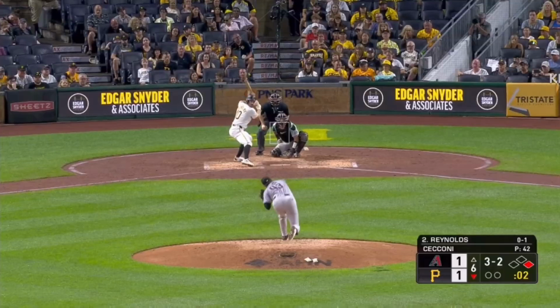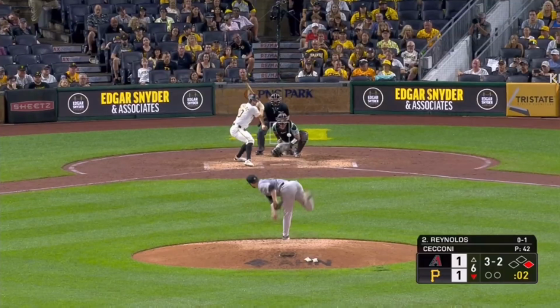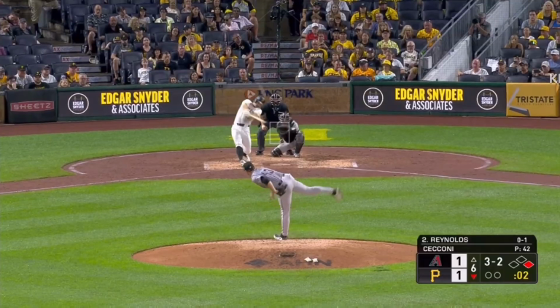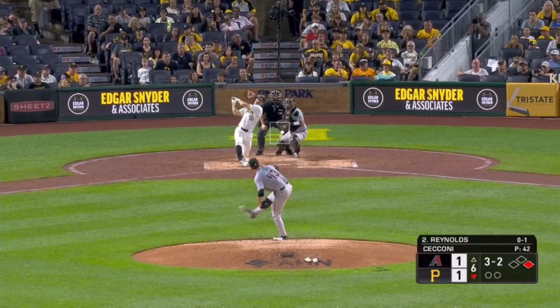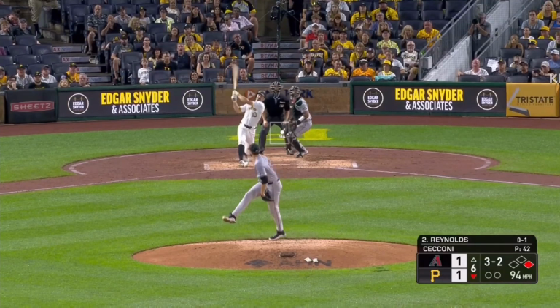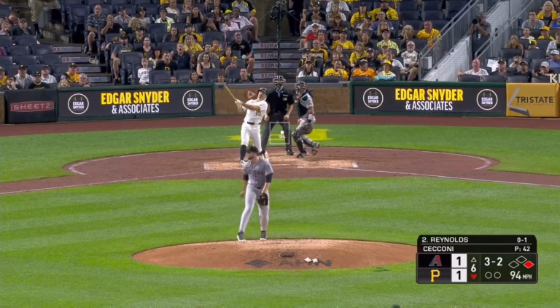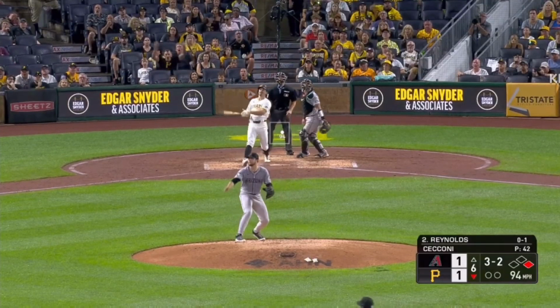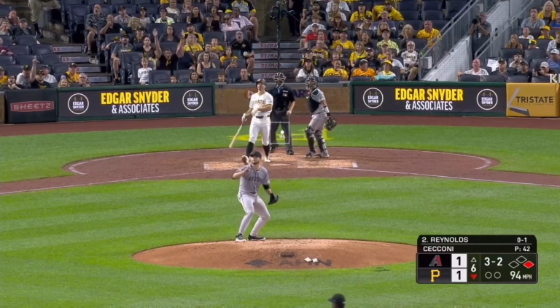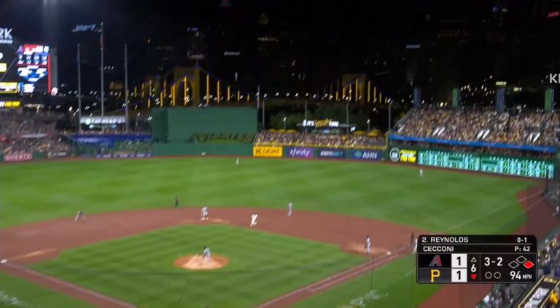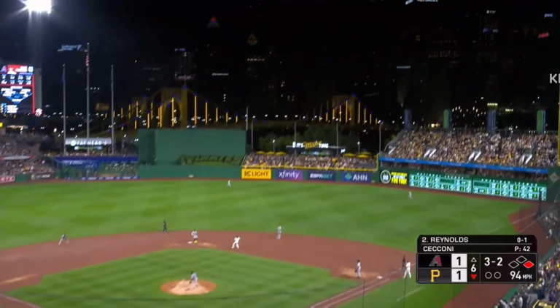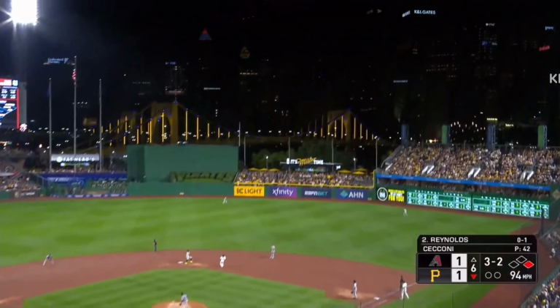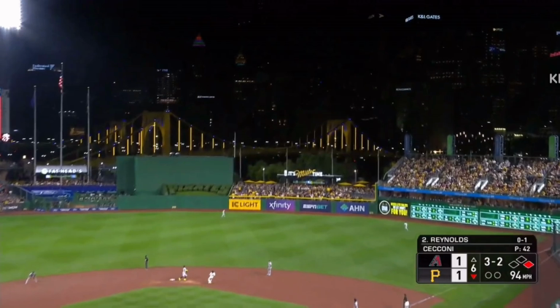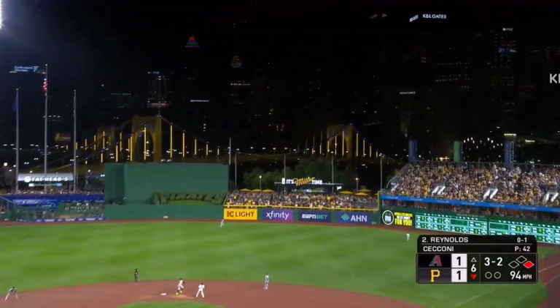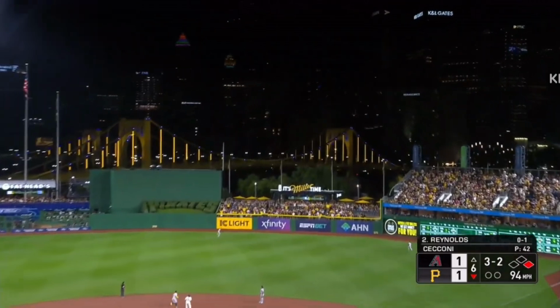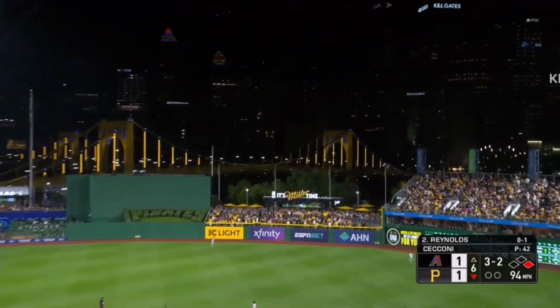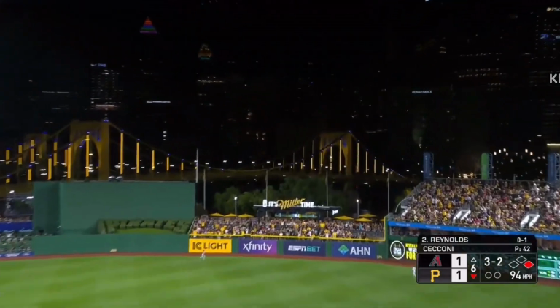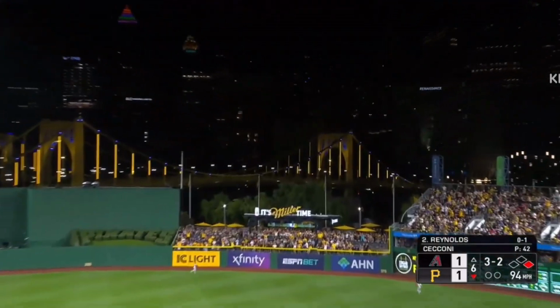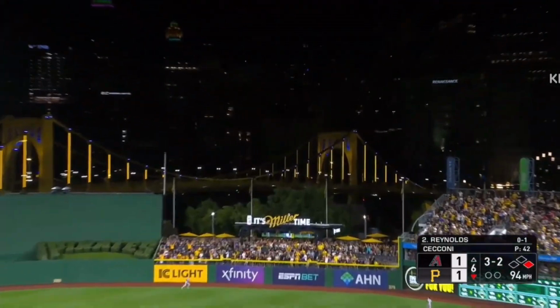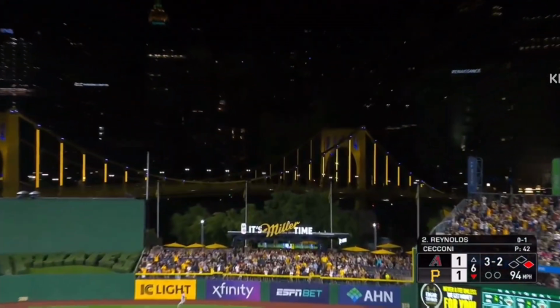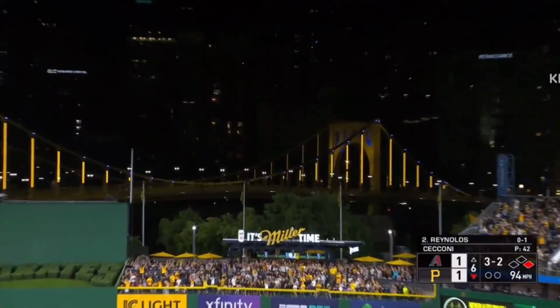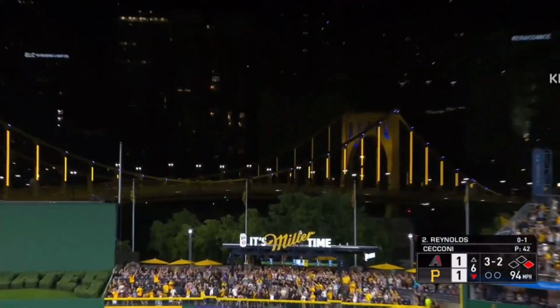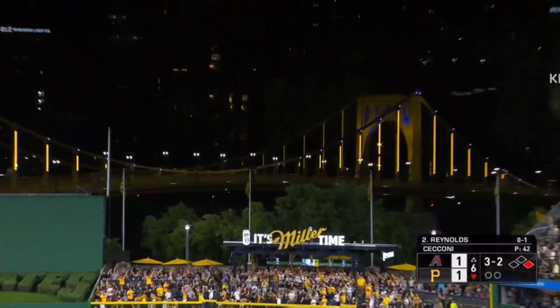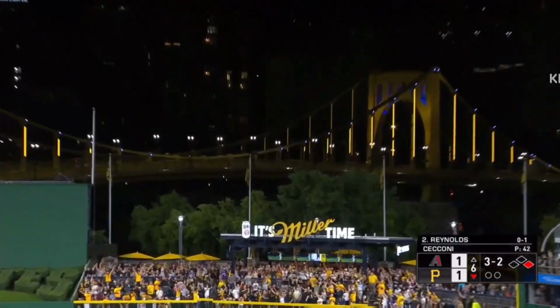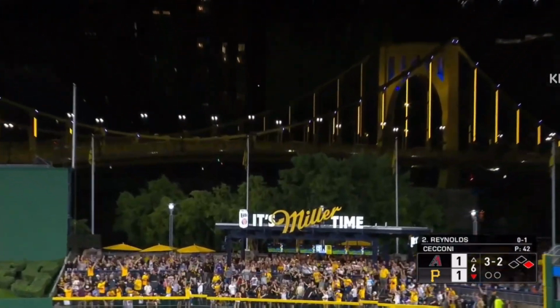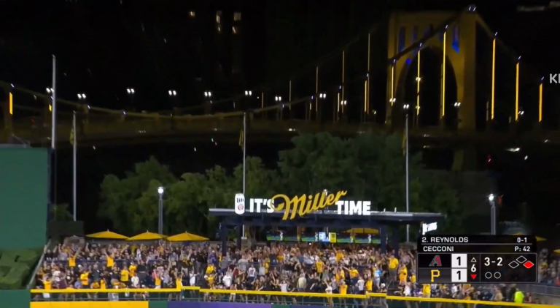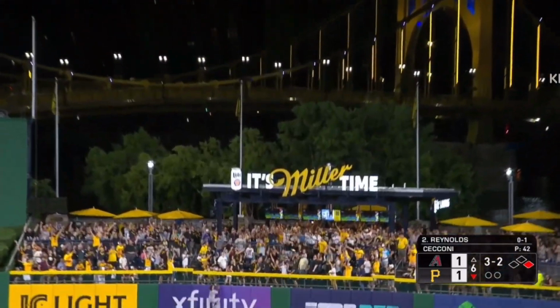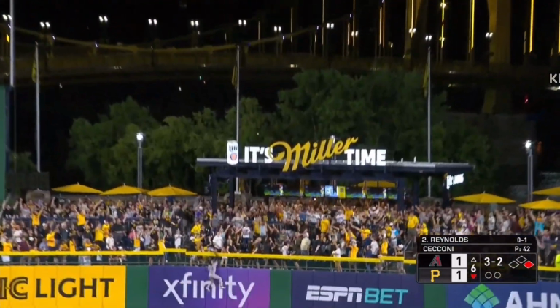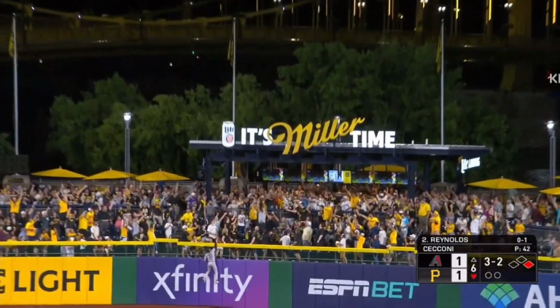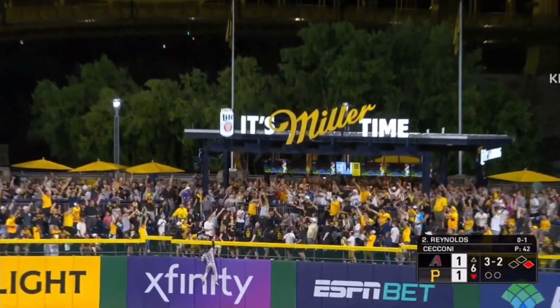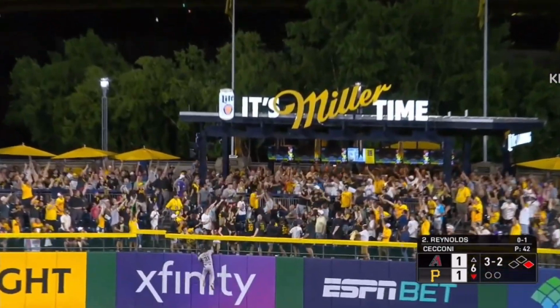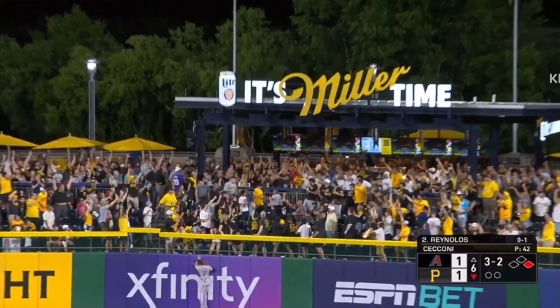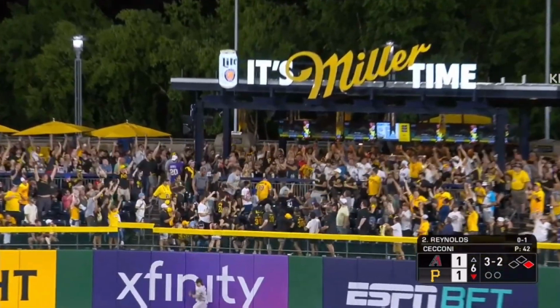Goes Bay, pitch is driven deep to right center field. Back to the wall. Clear the deck.